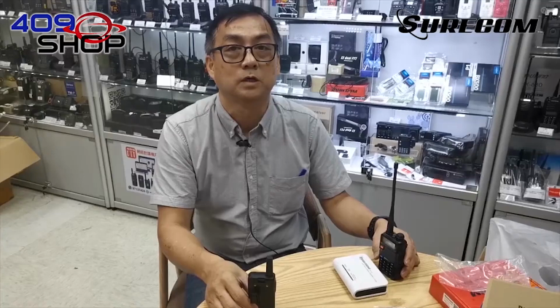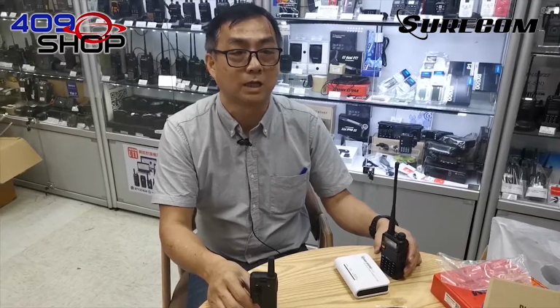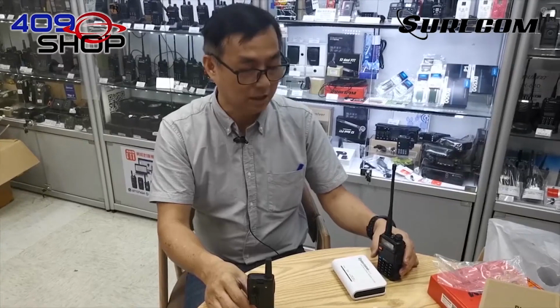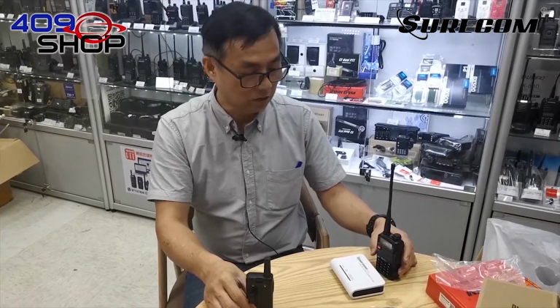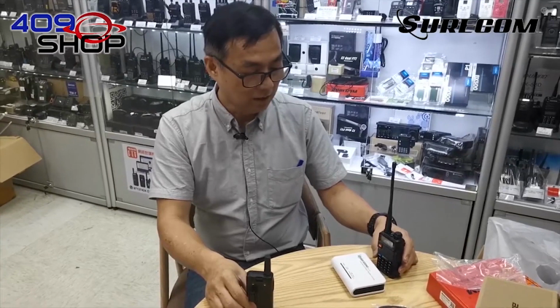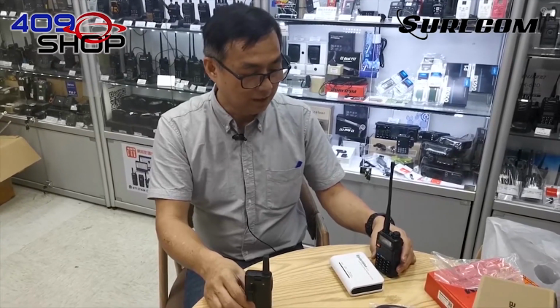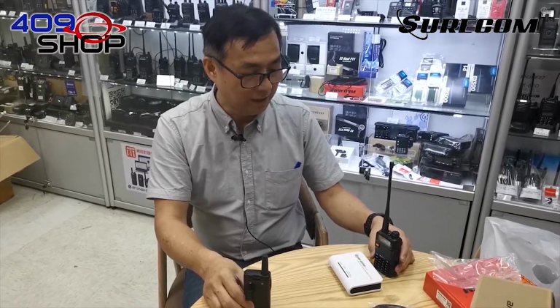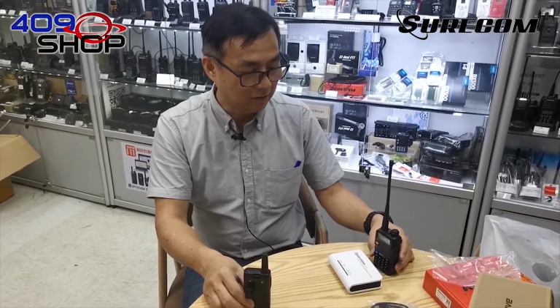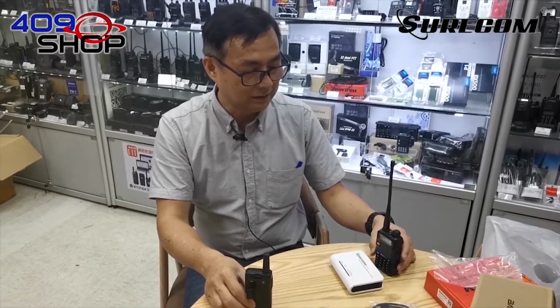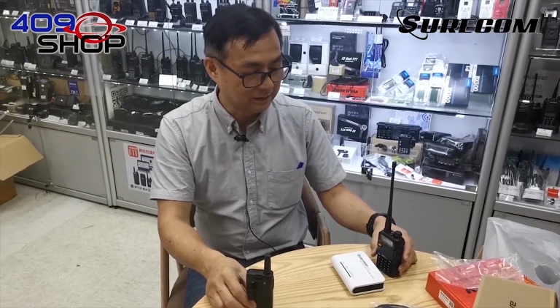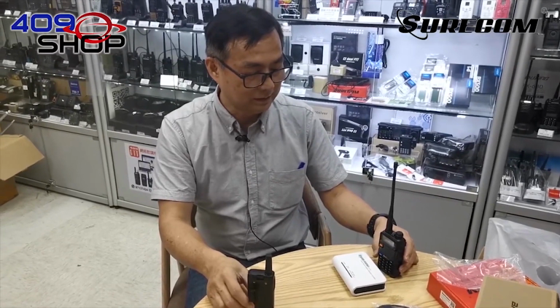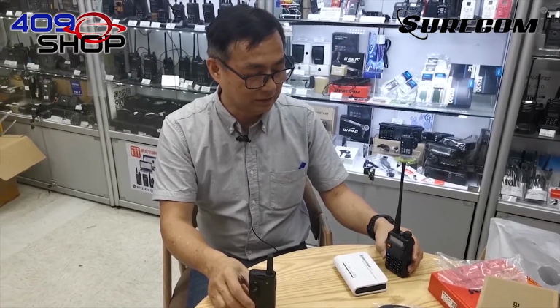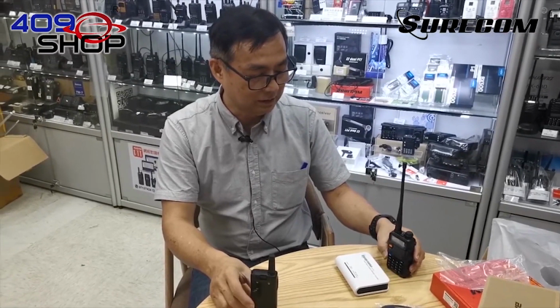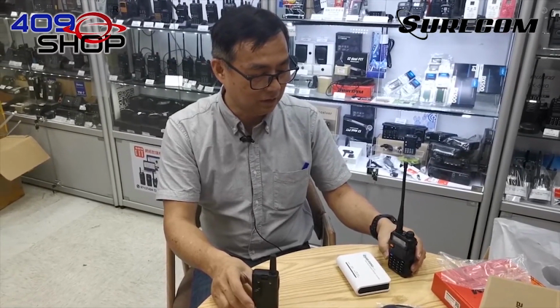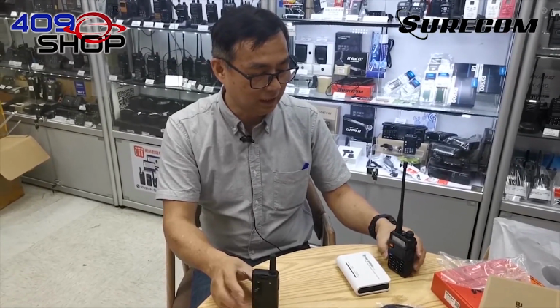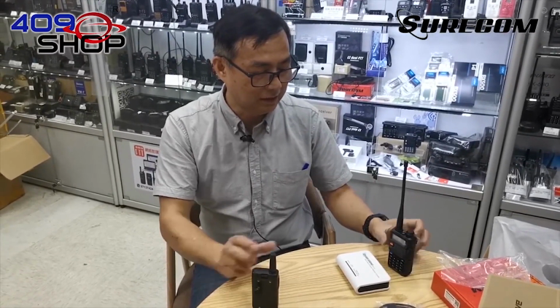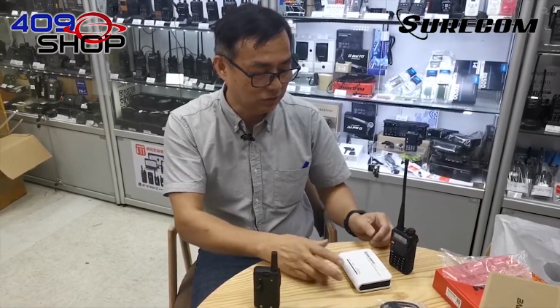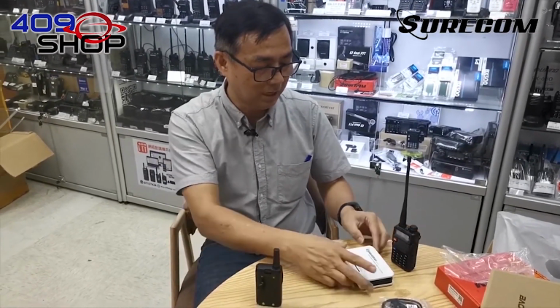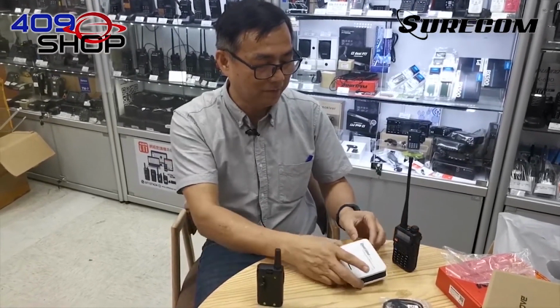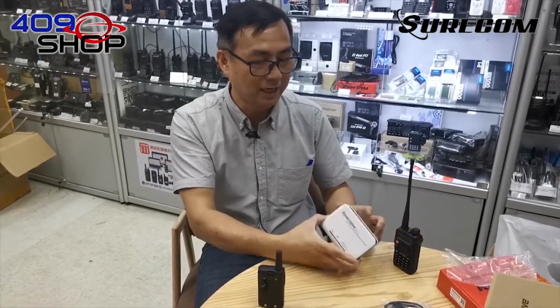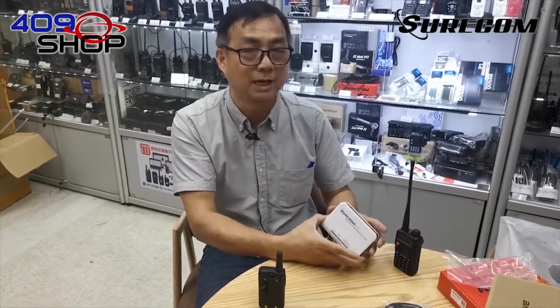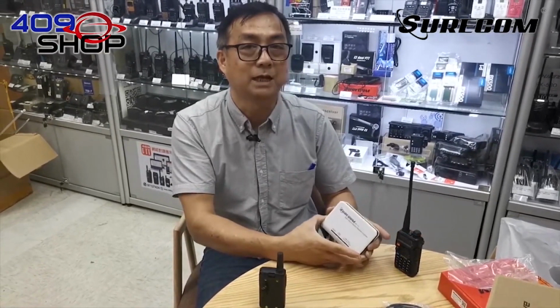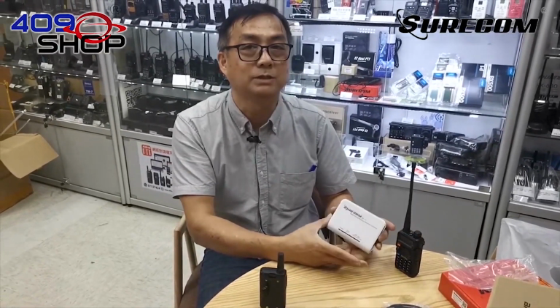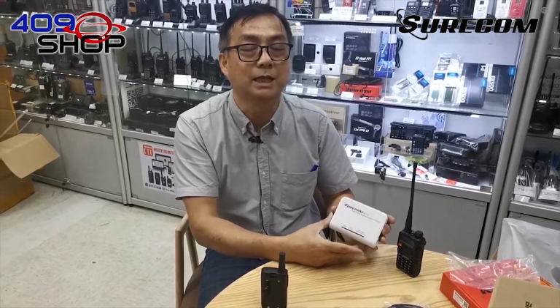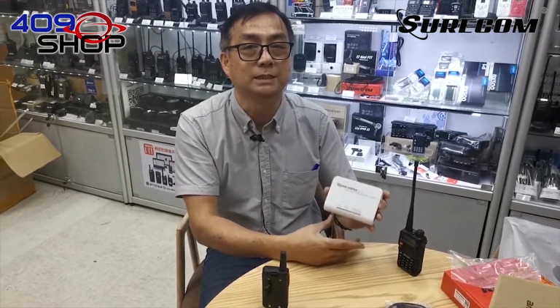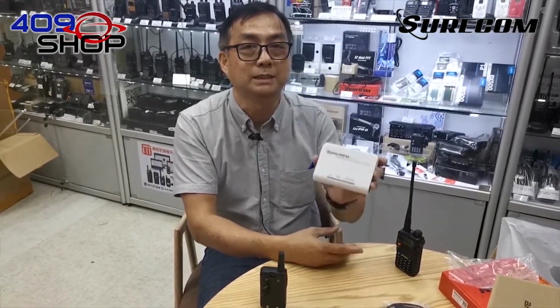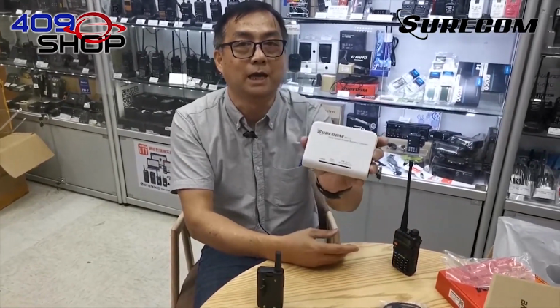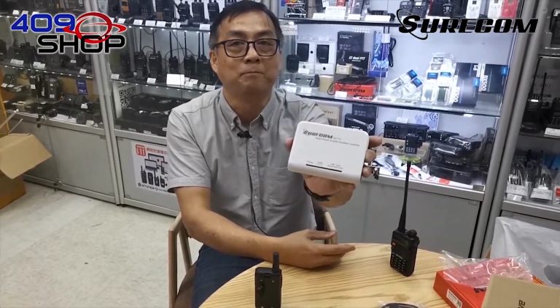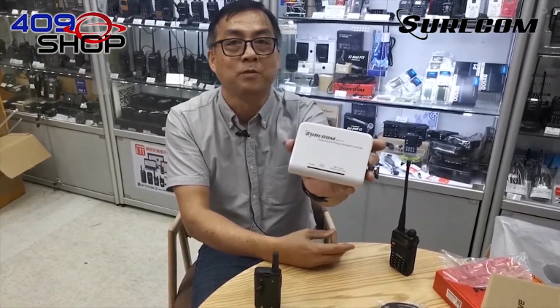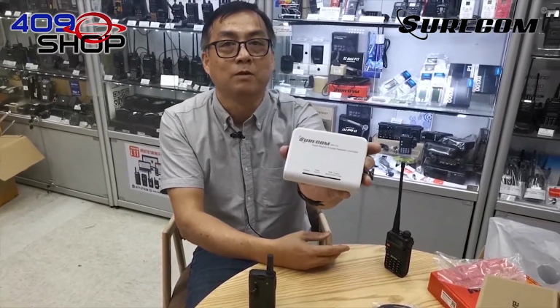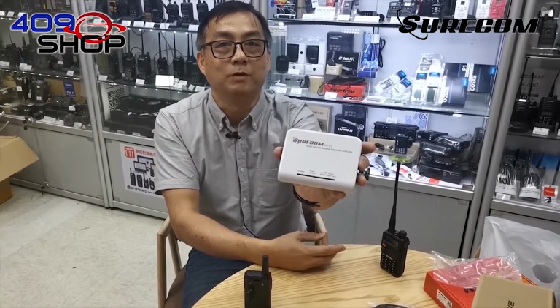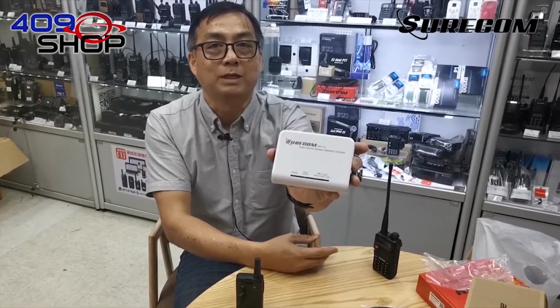Hello everyone, this video will be a demonstration on using the SR112.